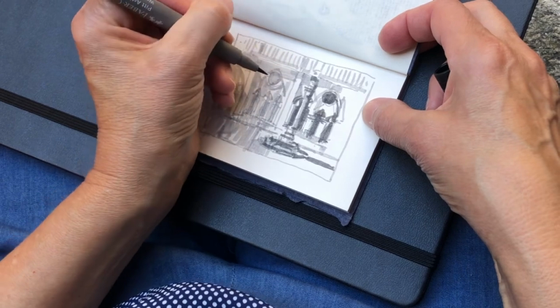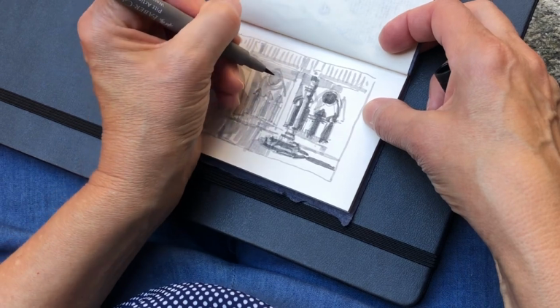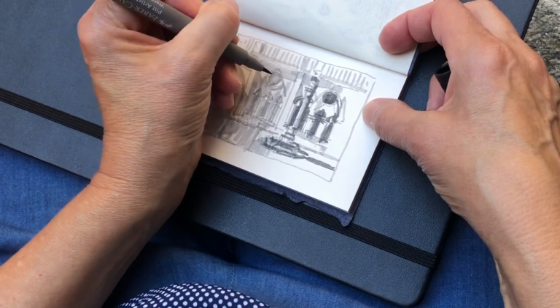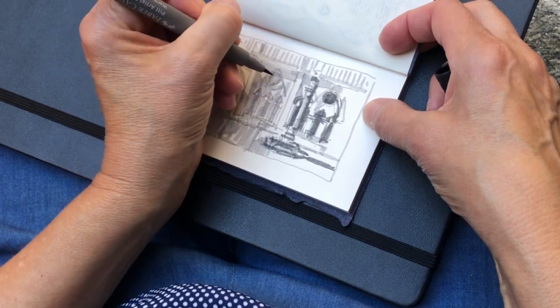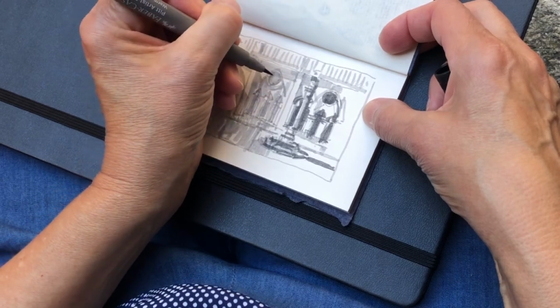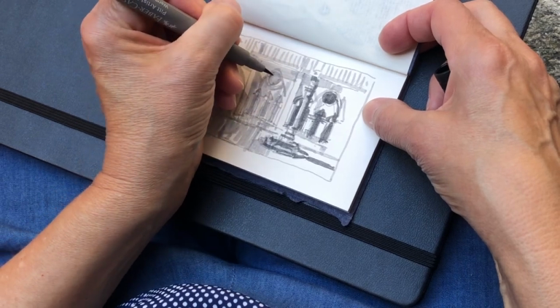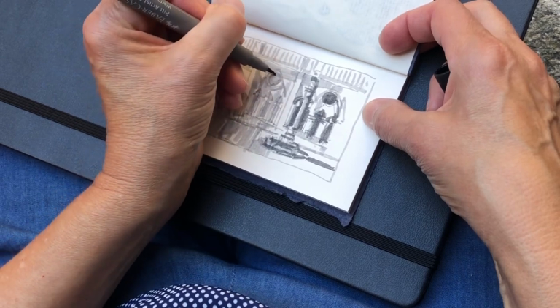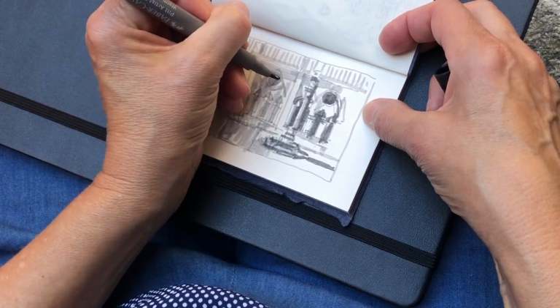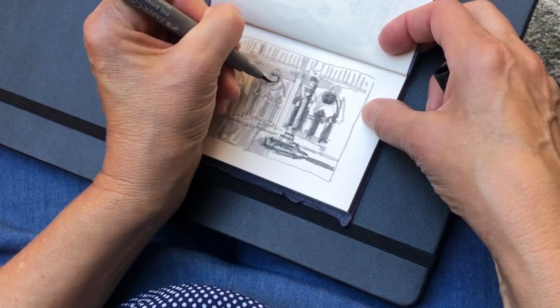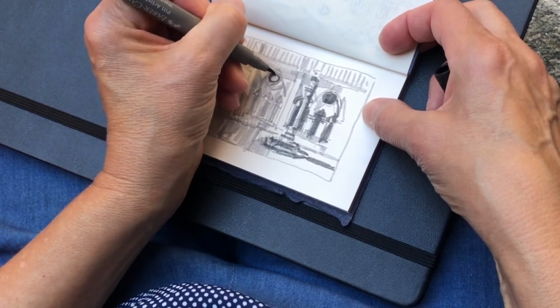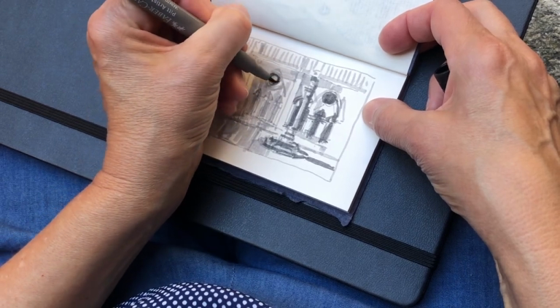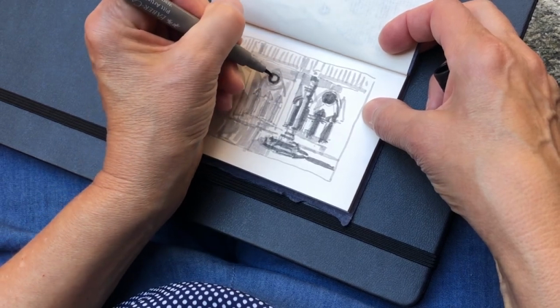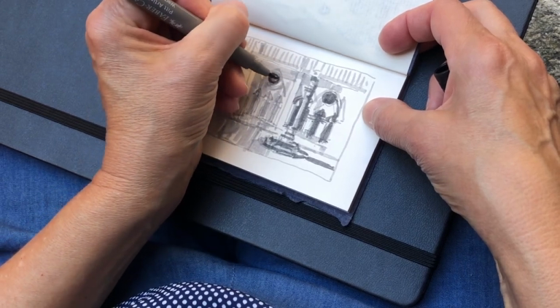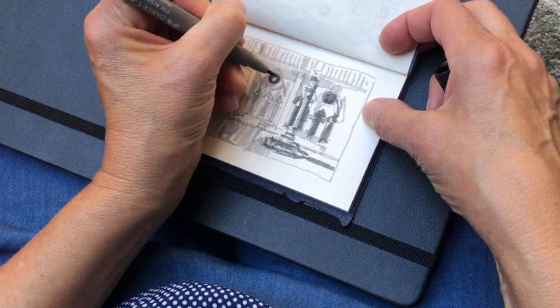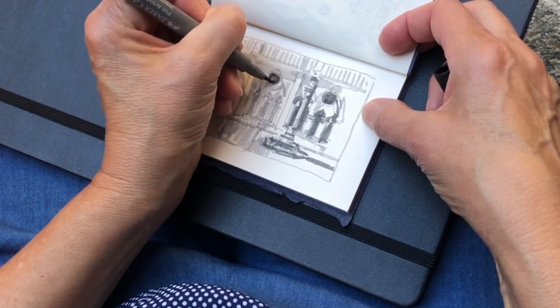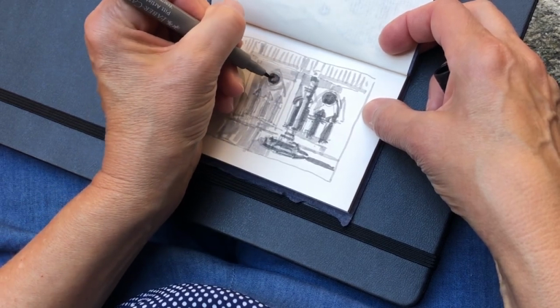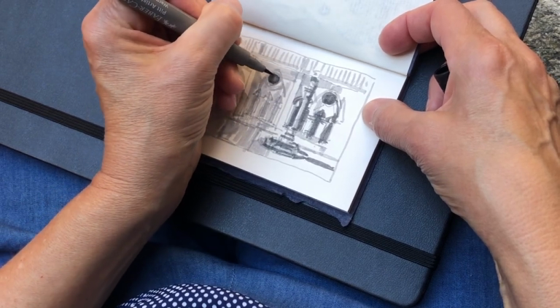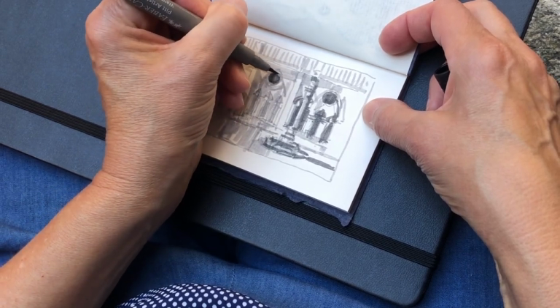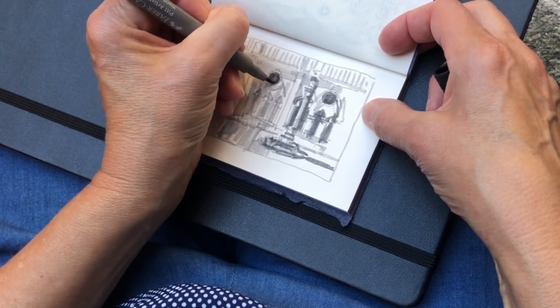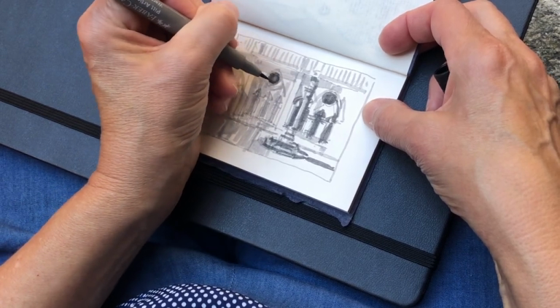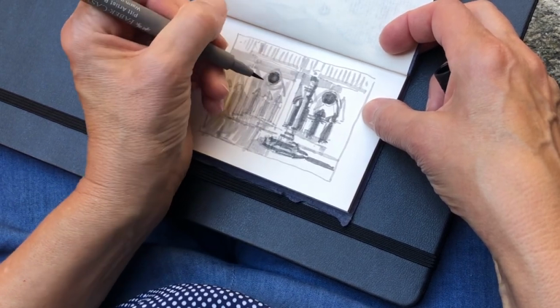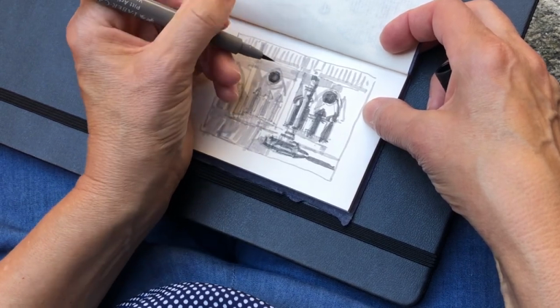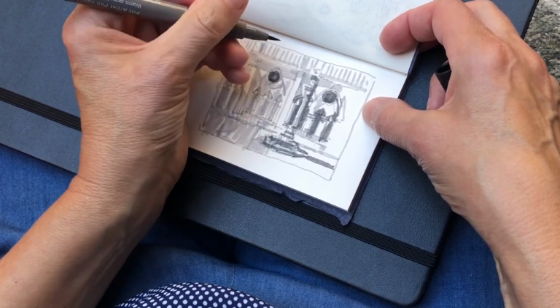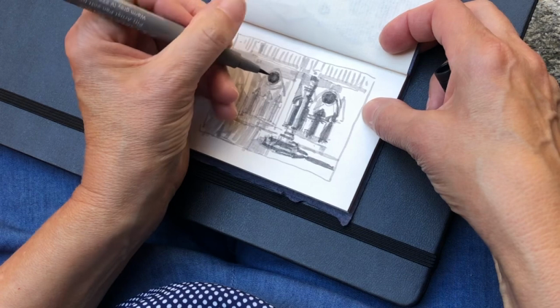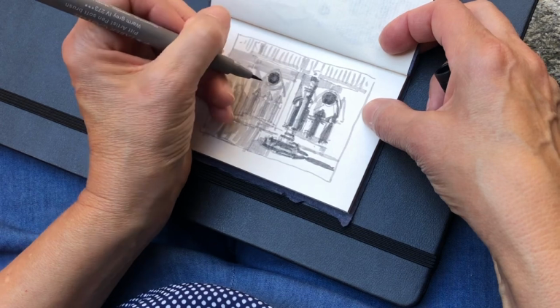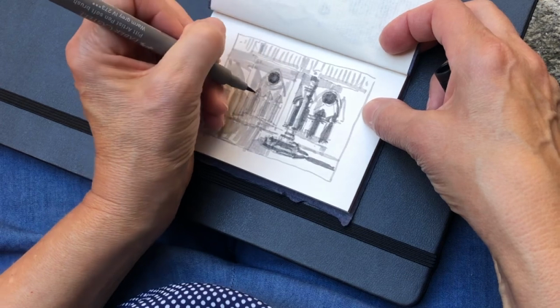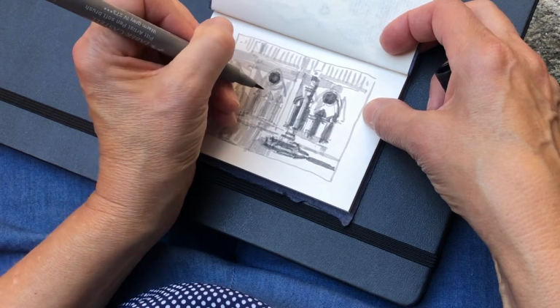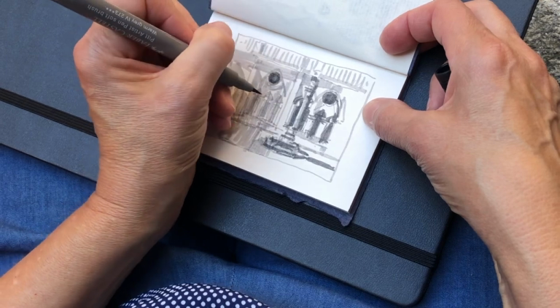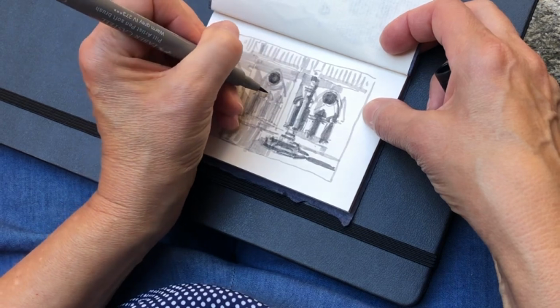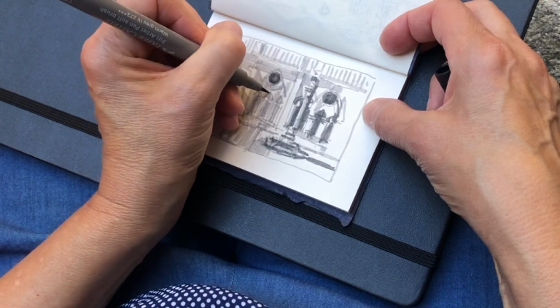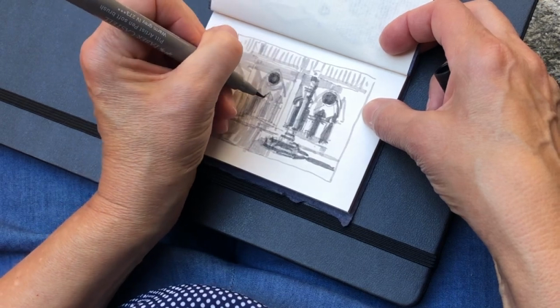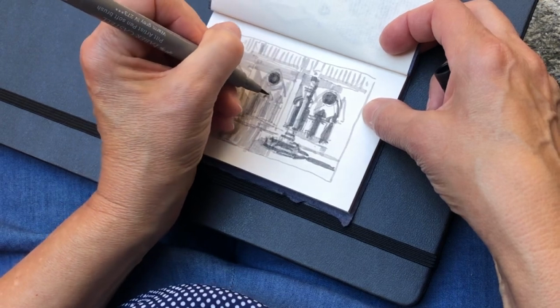I love all the details in this scene. And I don't have to get all of them down now — I'll save that for the painting later.